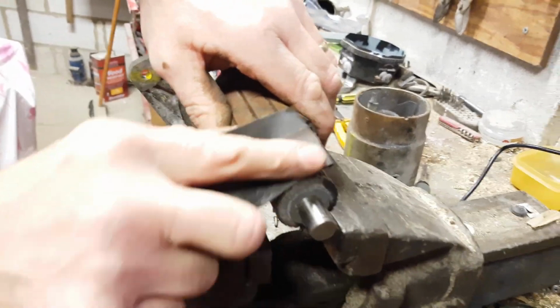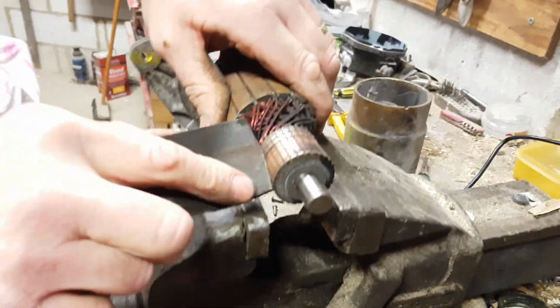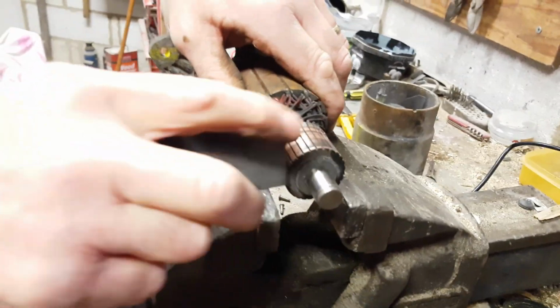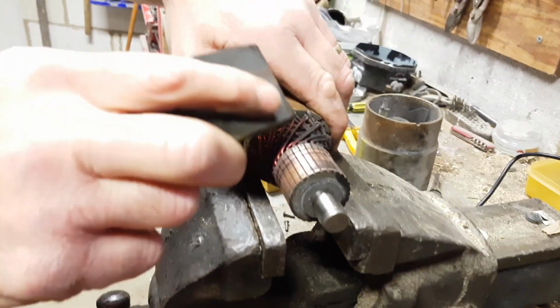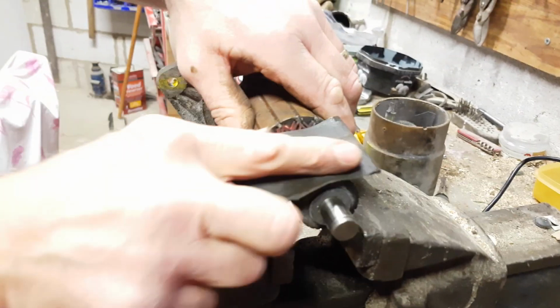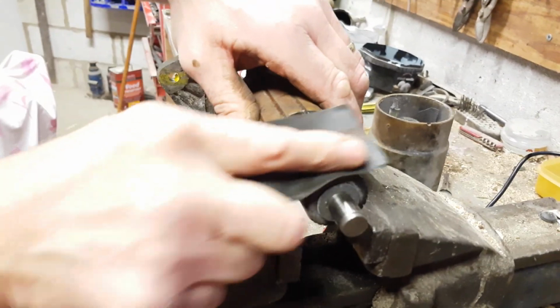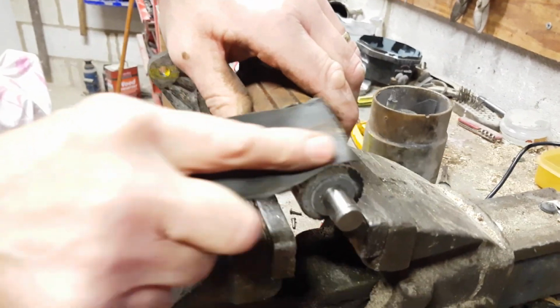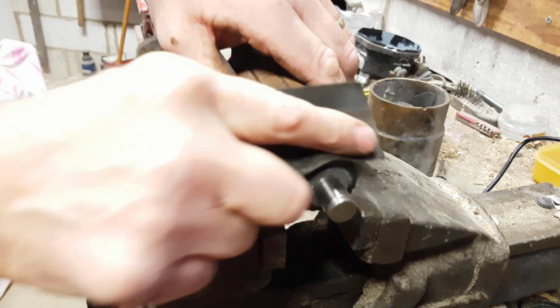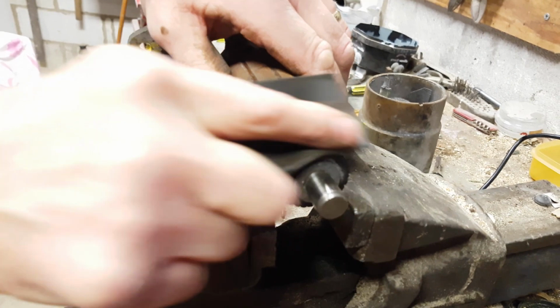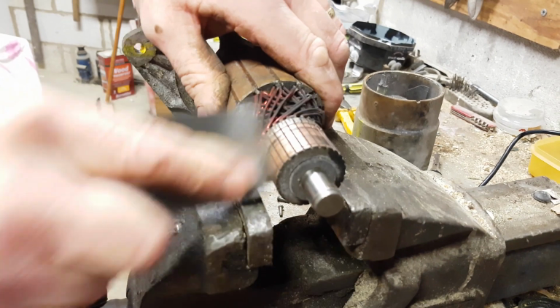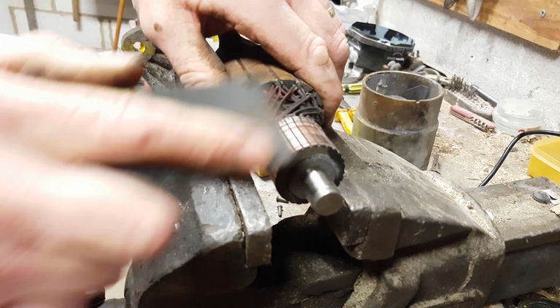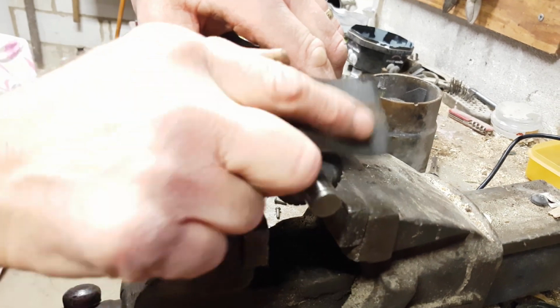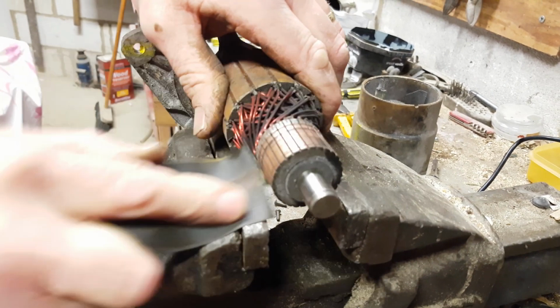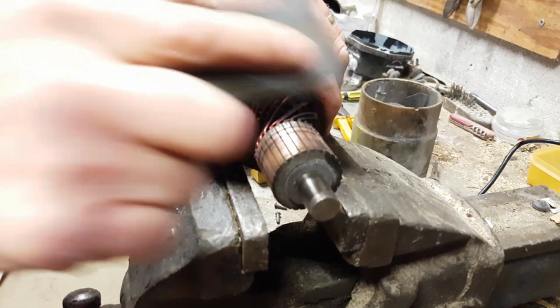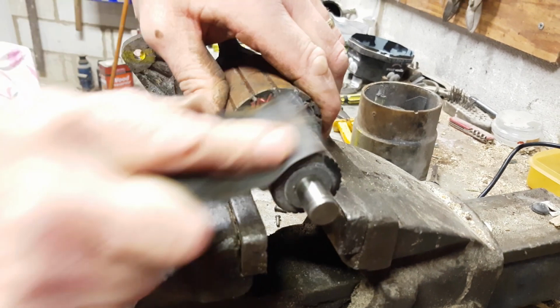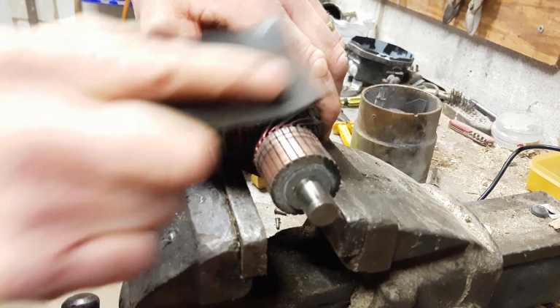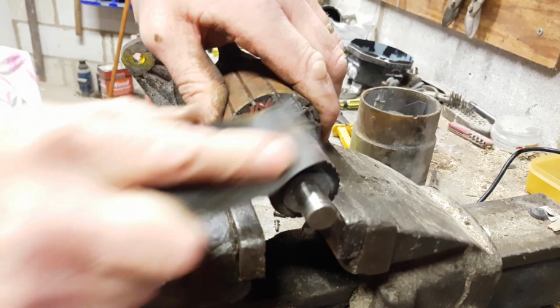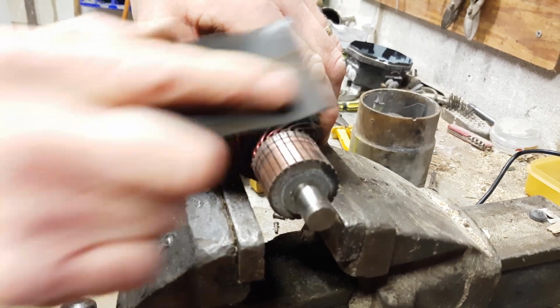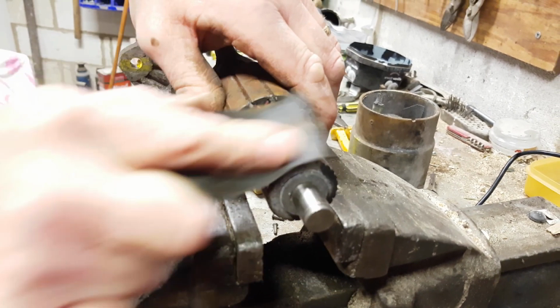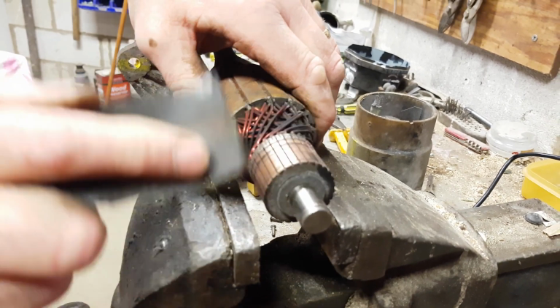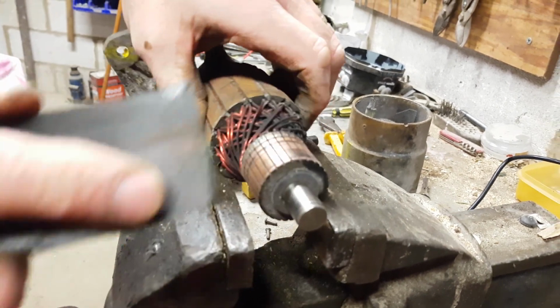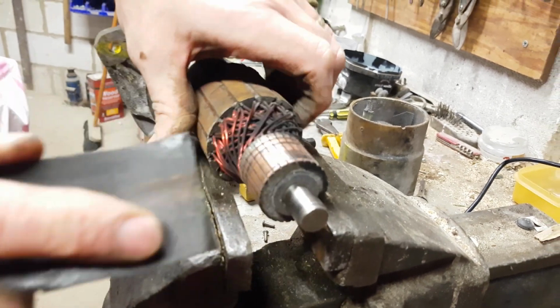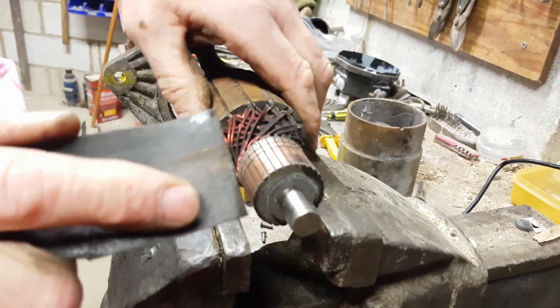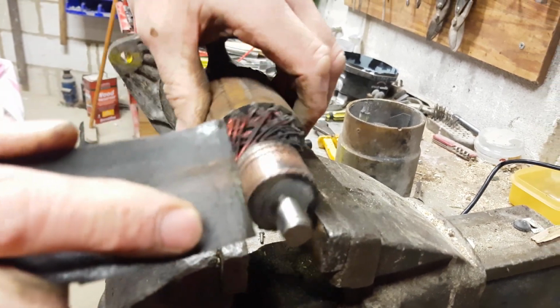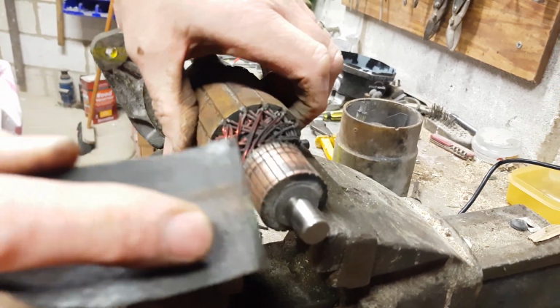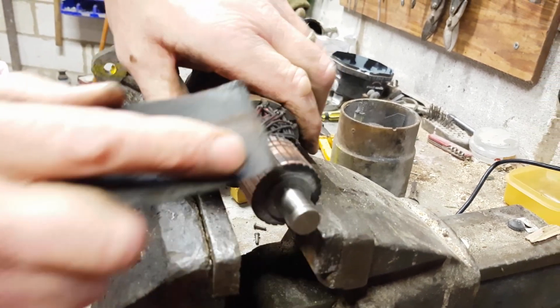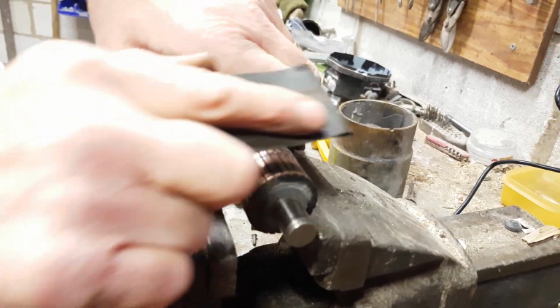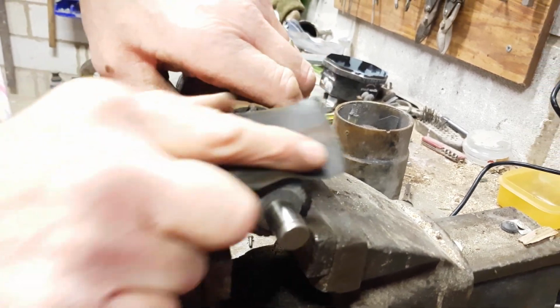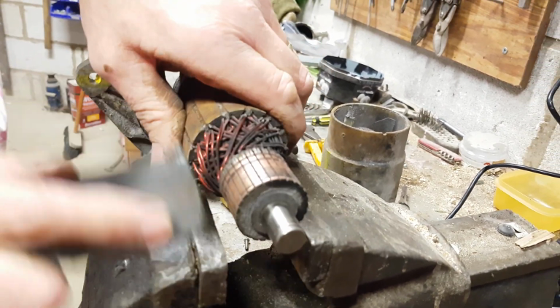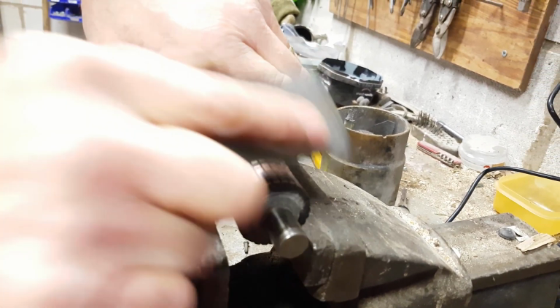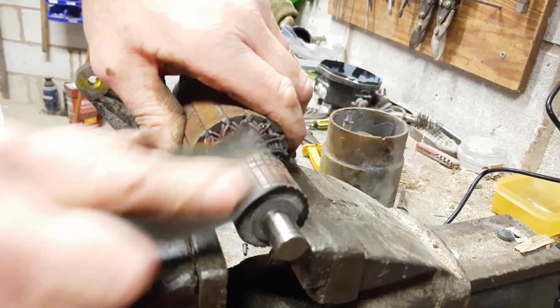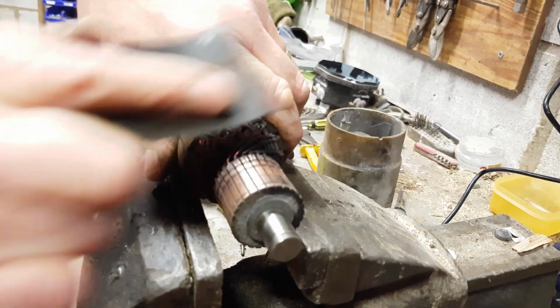Once we clean this up, we'll go around it with a file very lightly, just take that back.